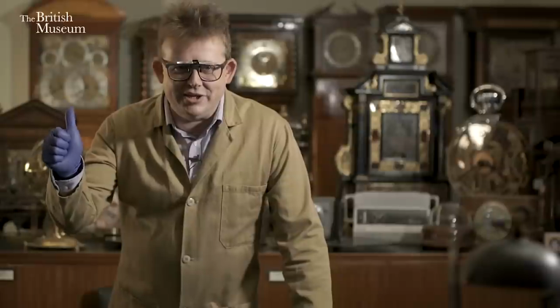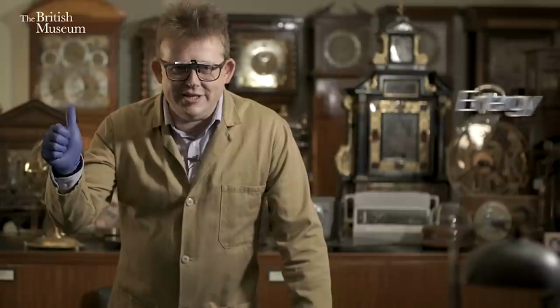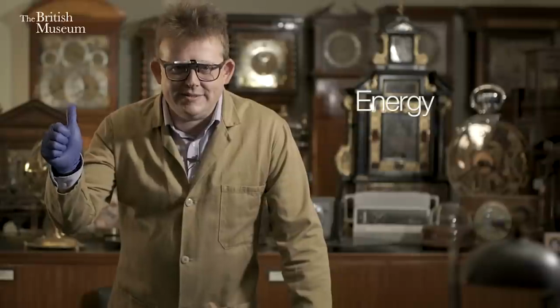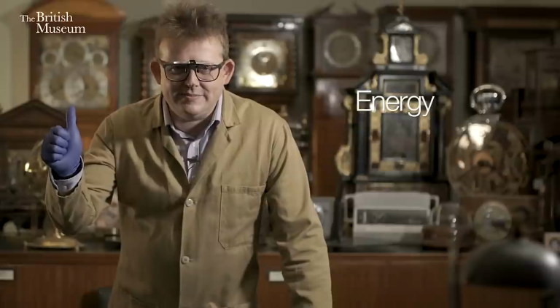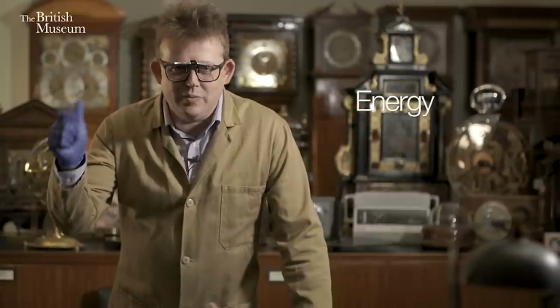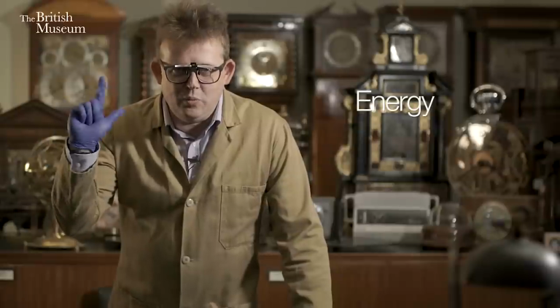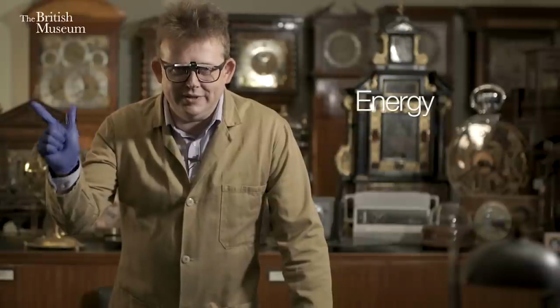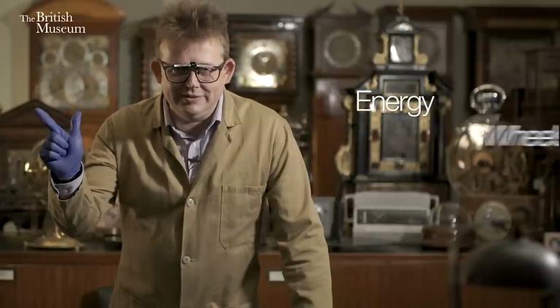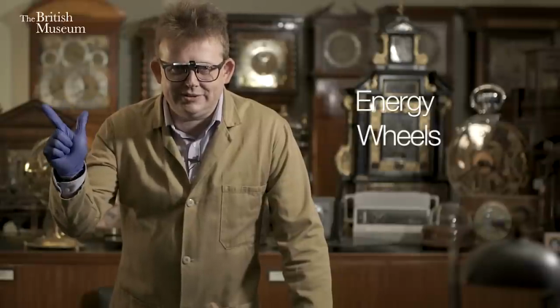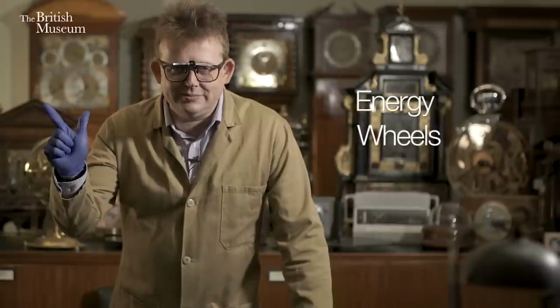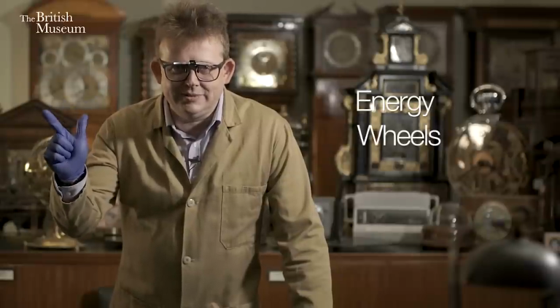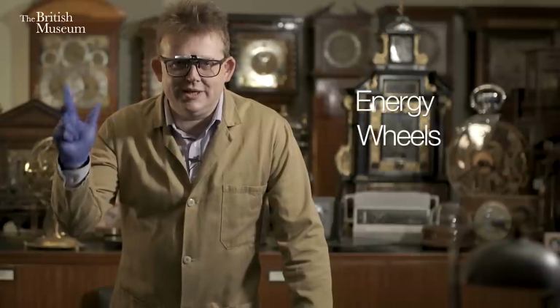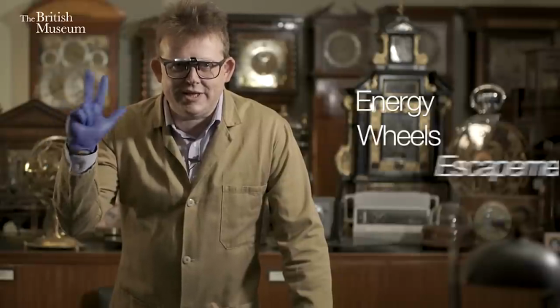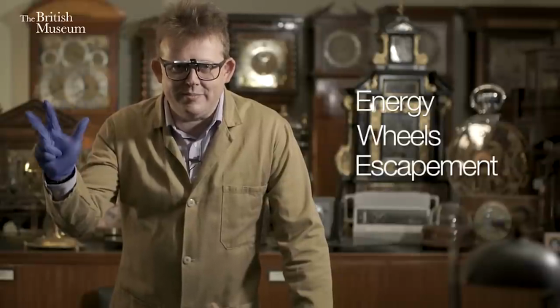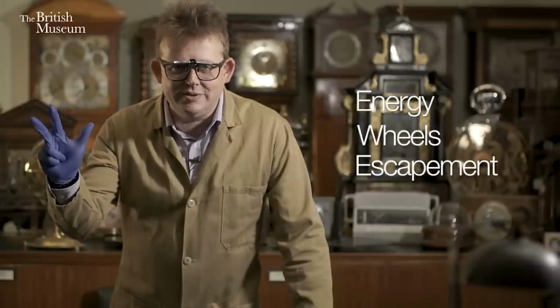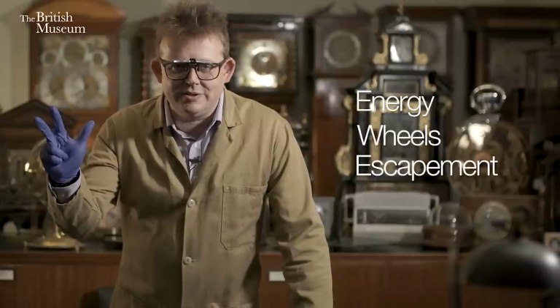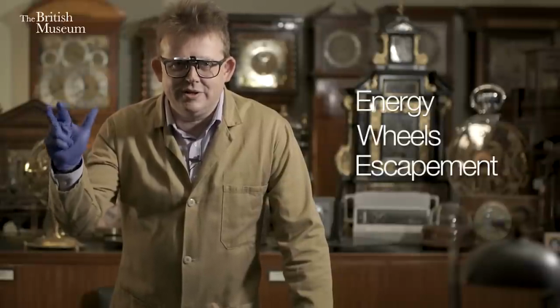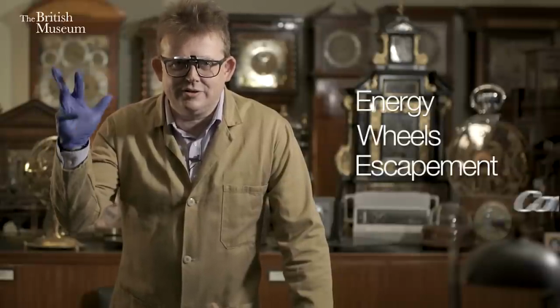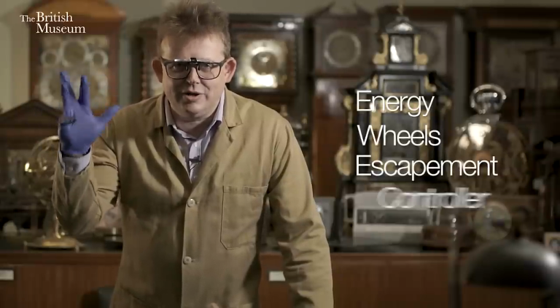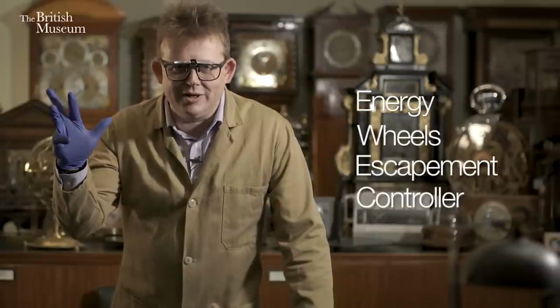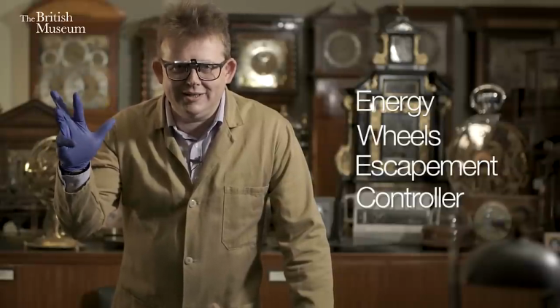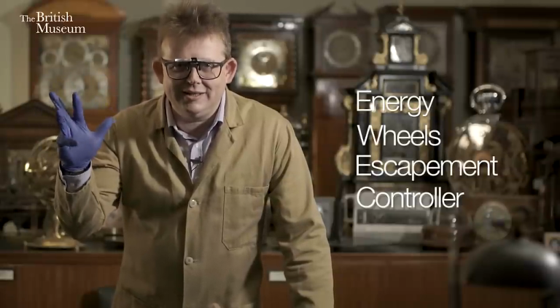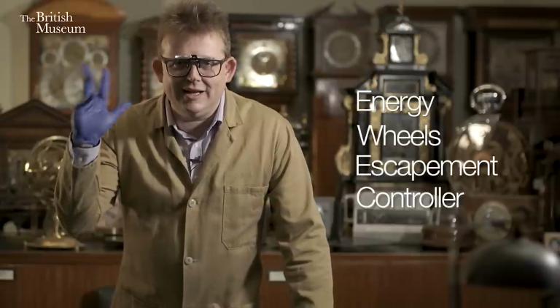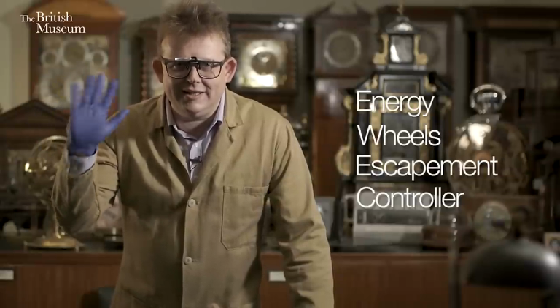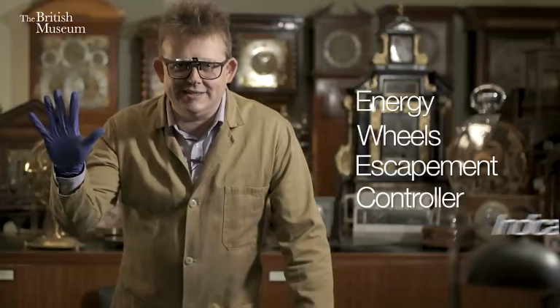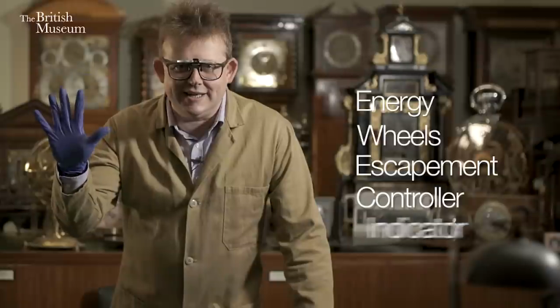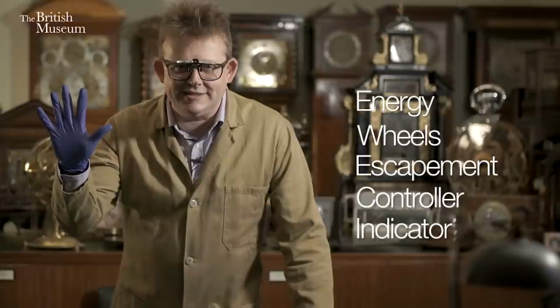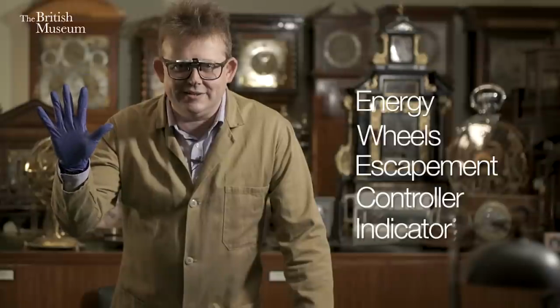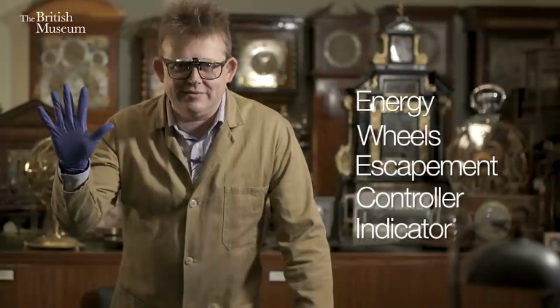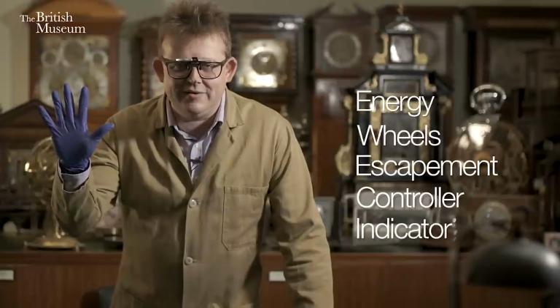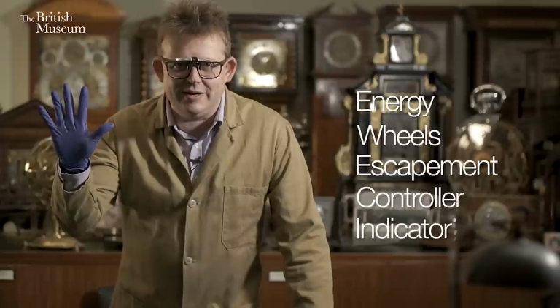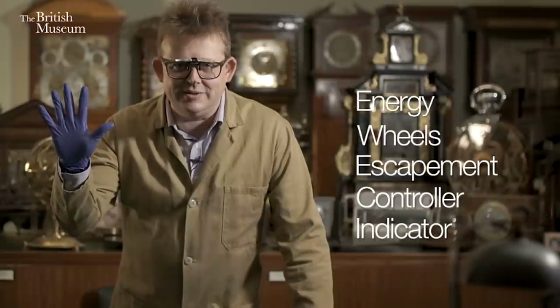Energy, wheels, escapement, controller and indicator — five elements.